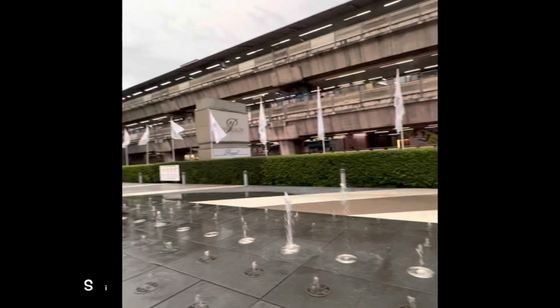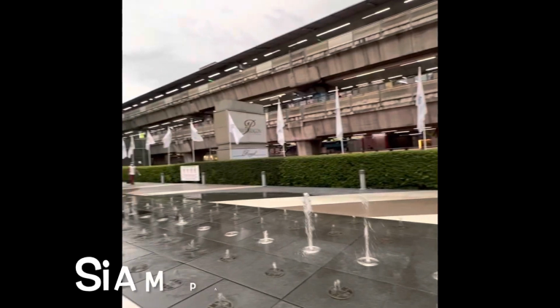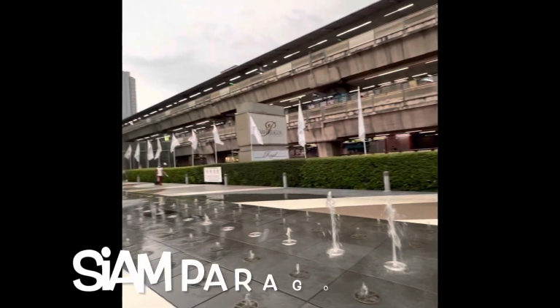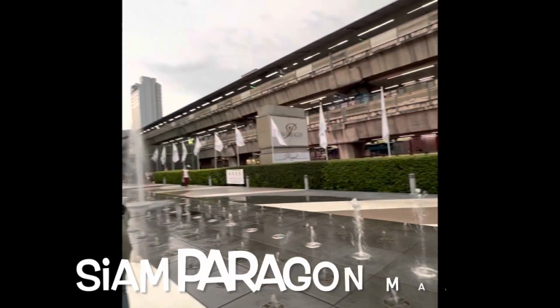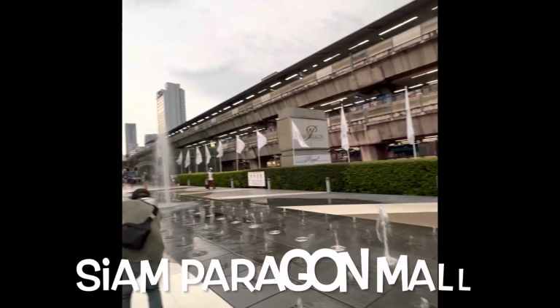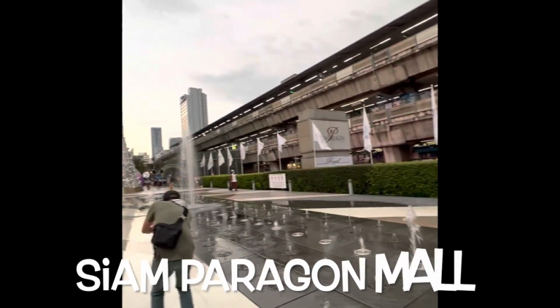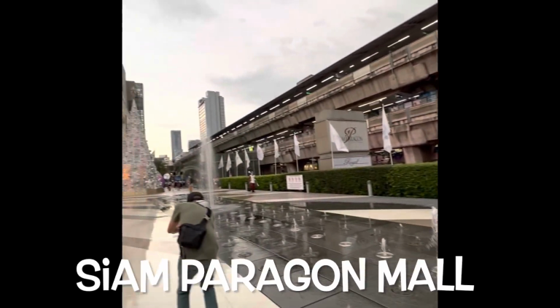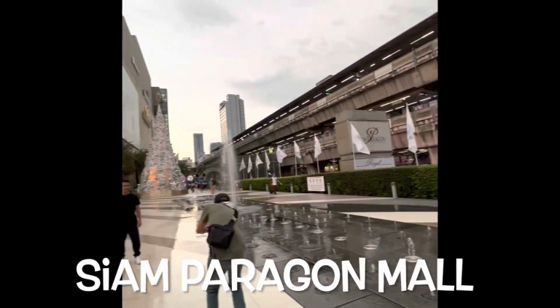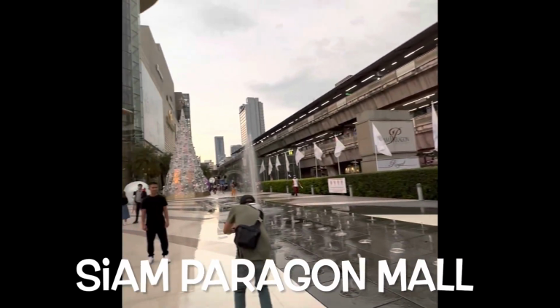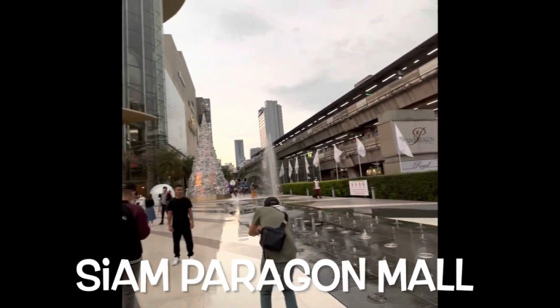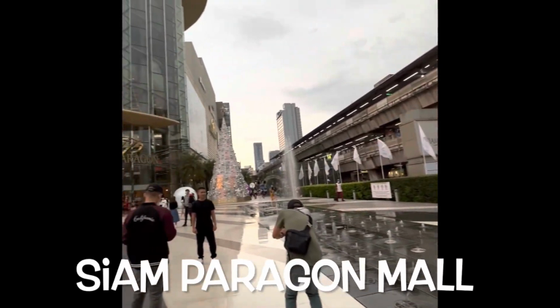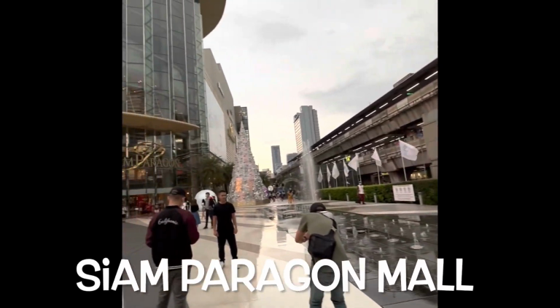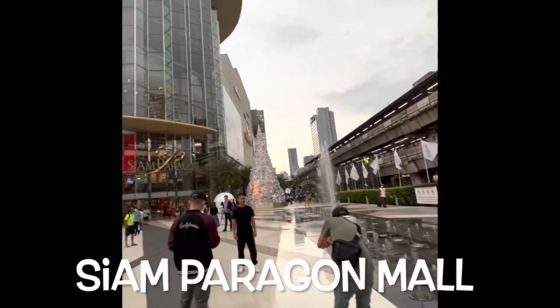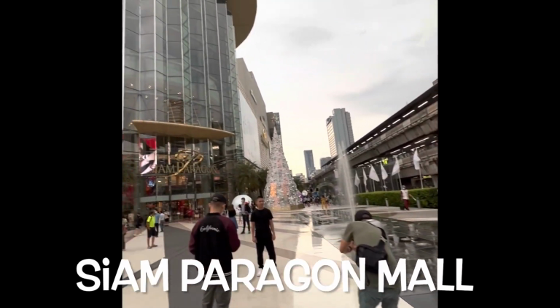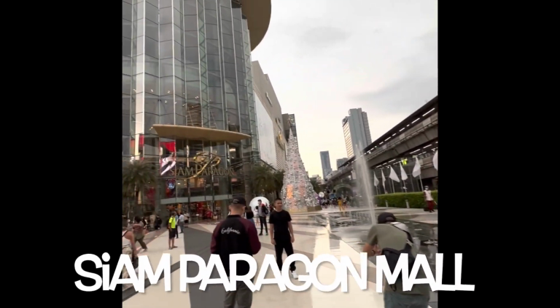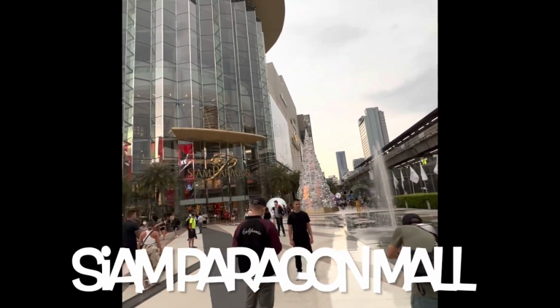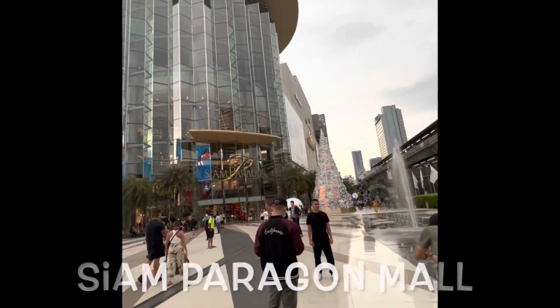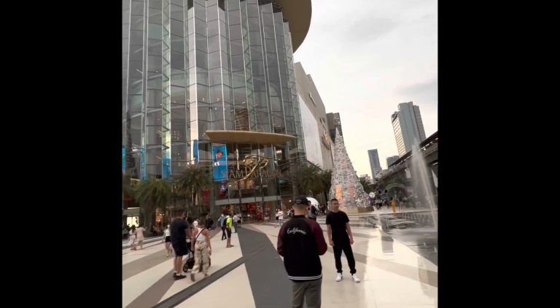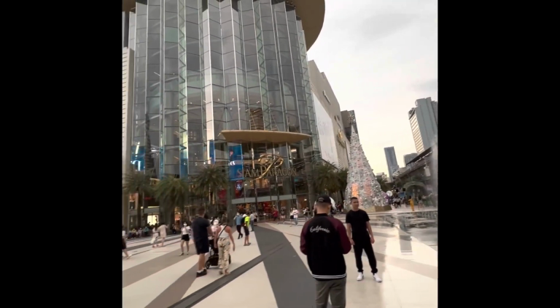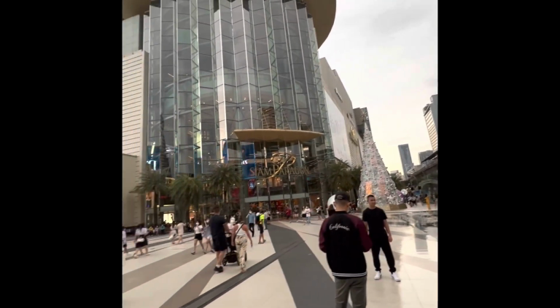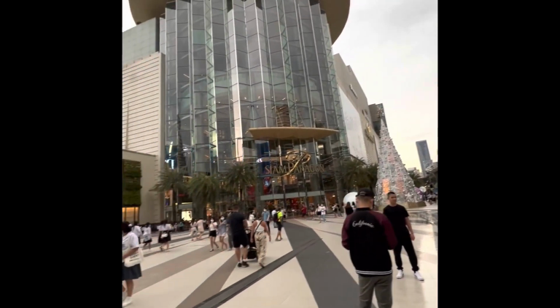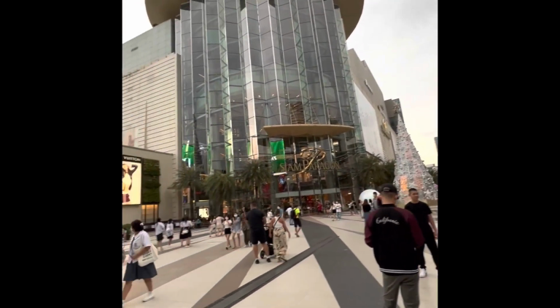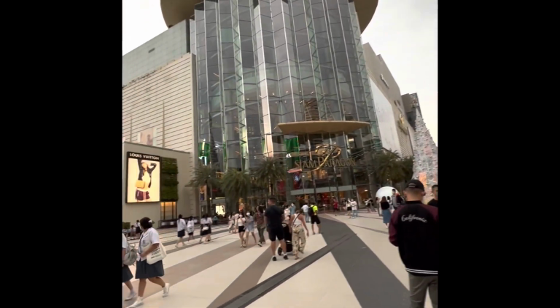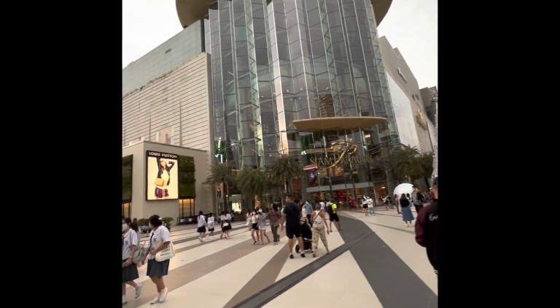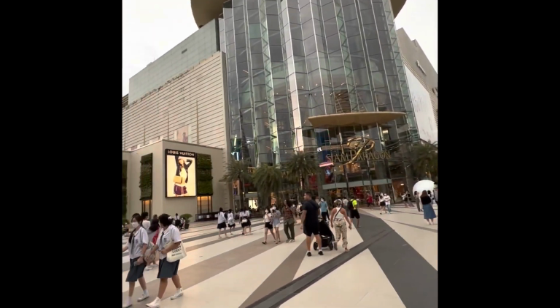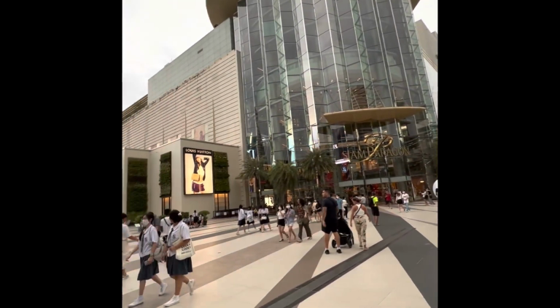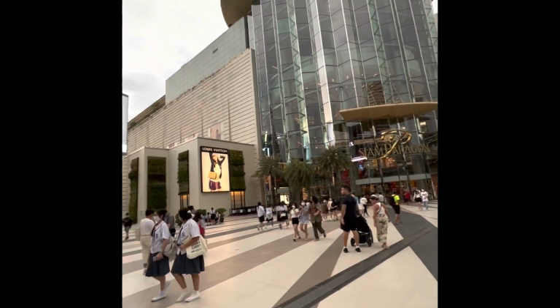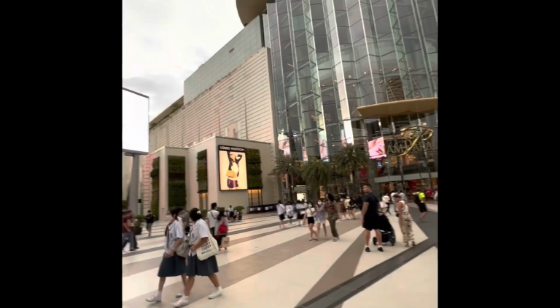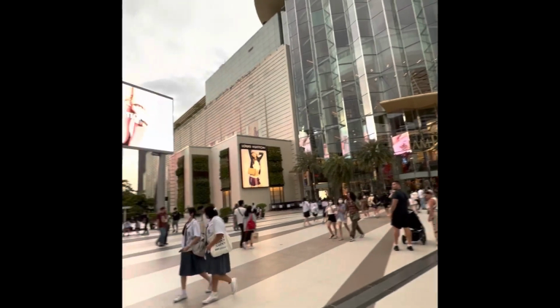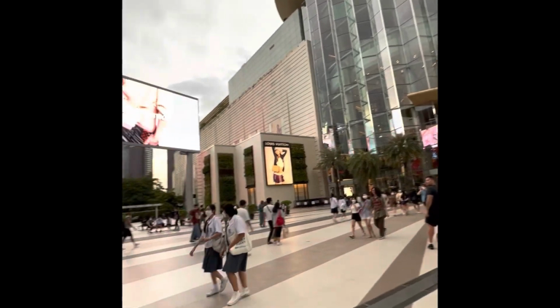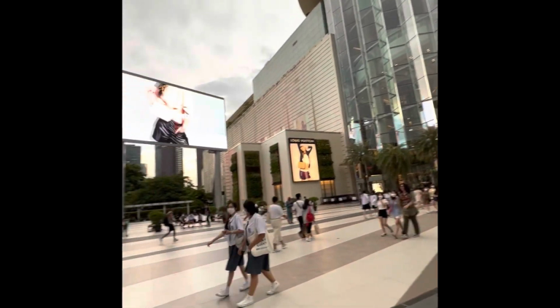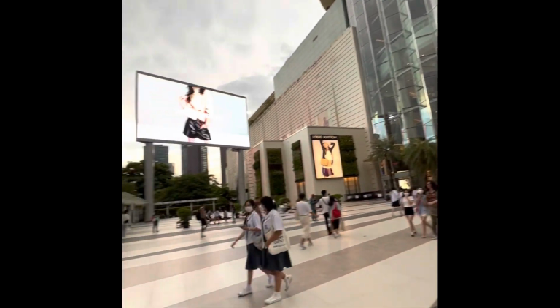Welcome back to another video. Today we will be viewing the Siam Paragon Mall out here in Bangkok, Thailand.